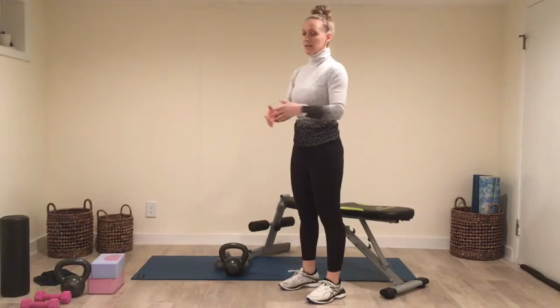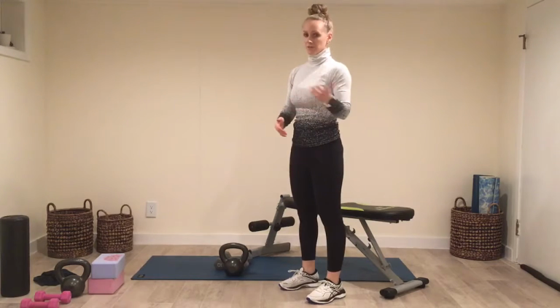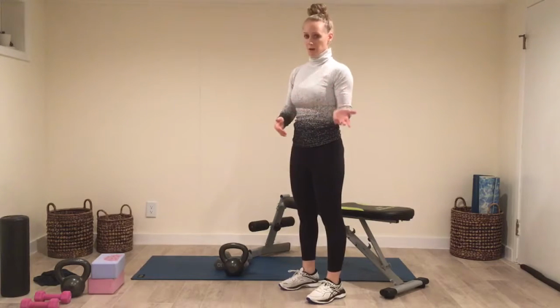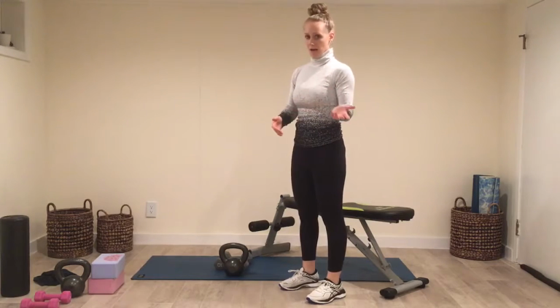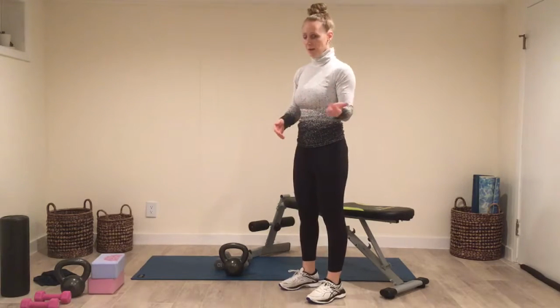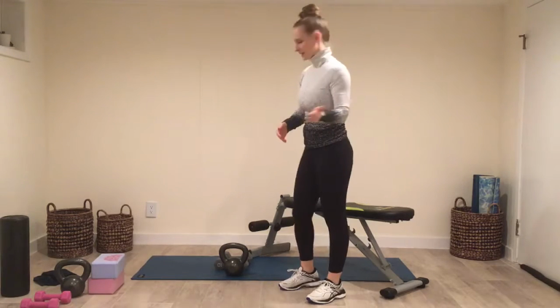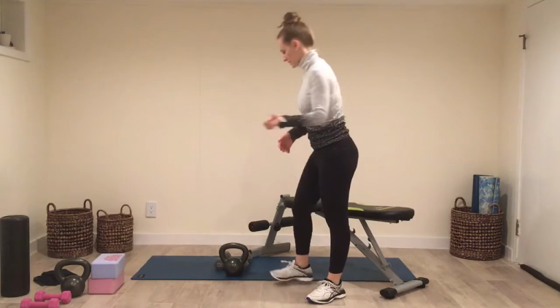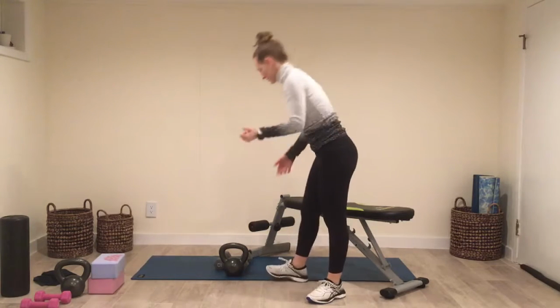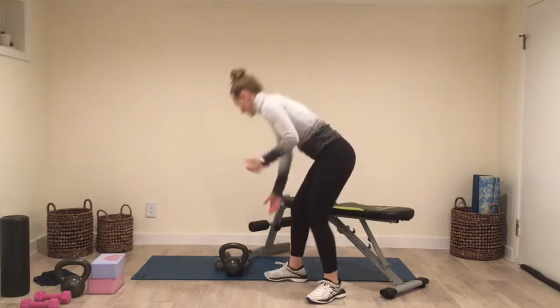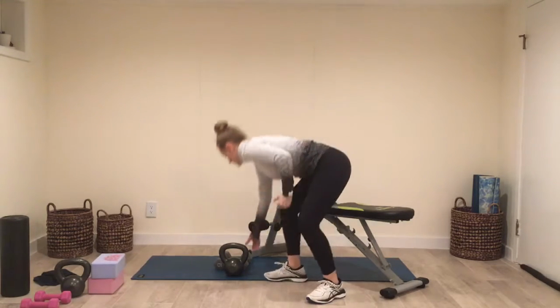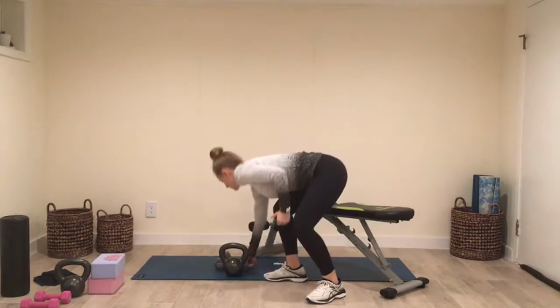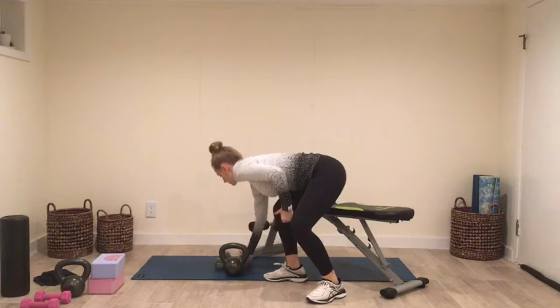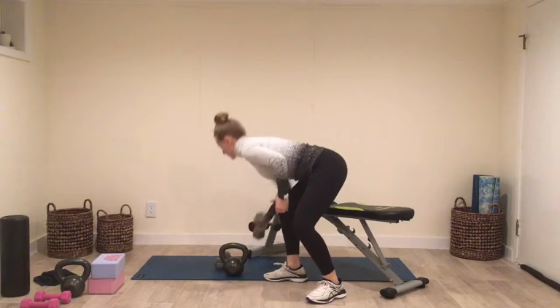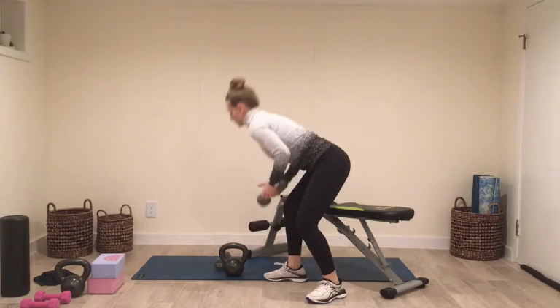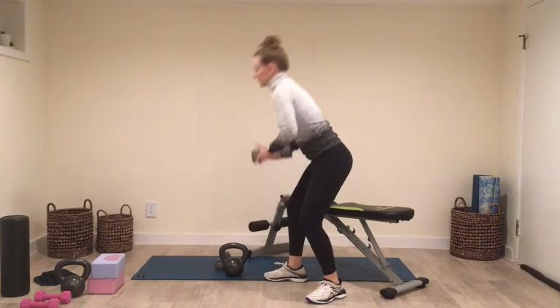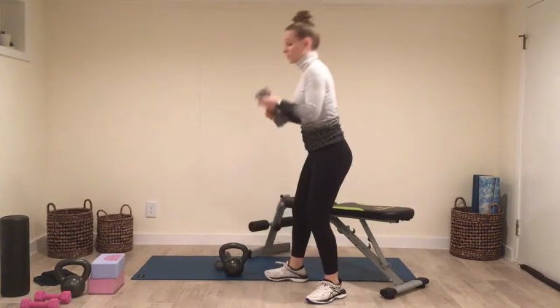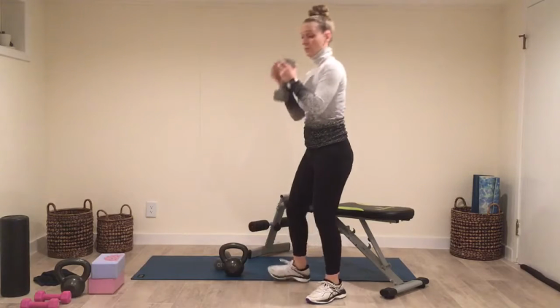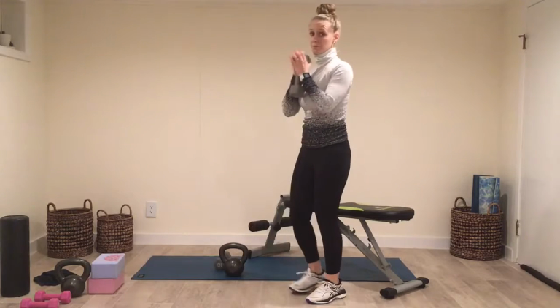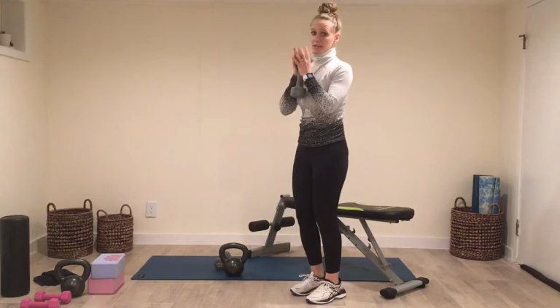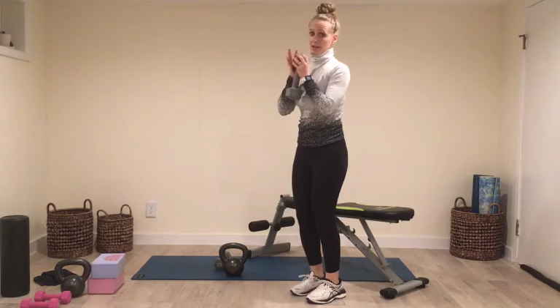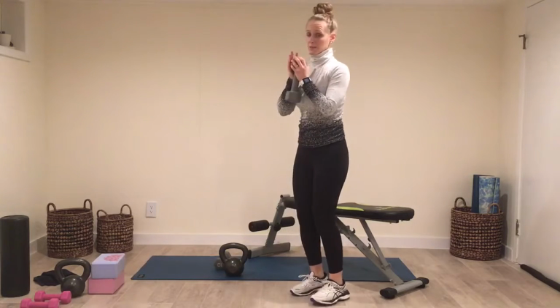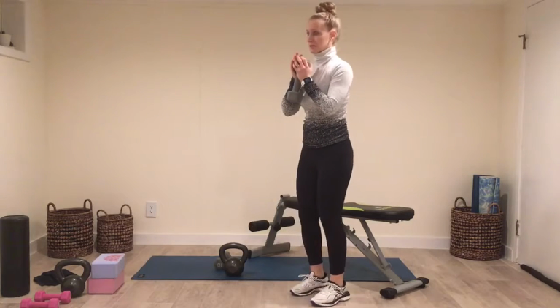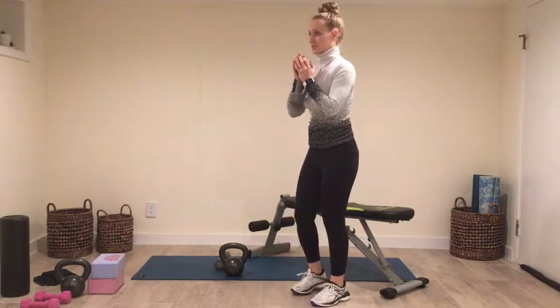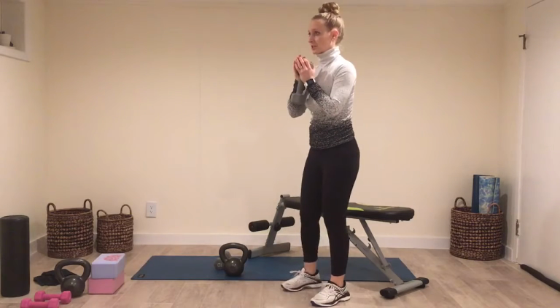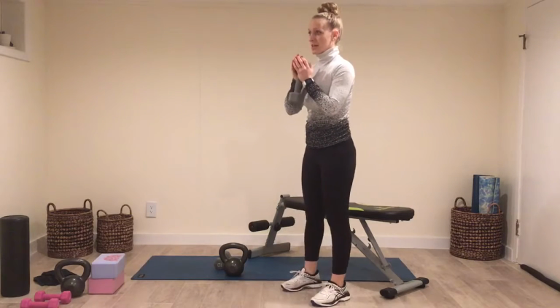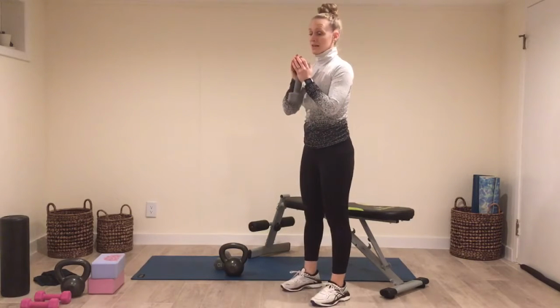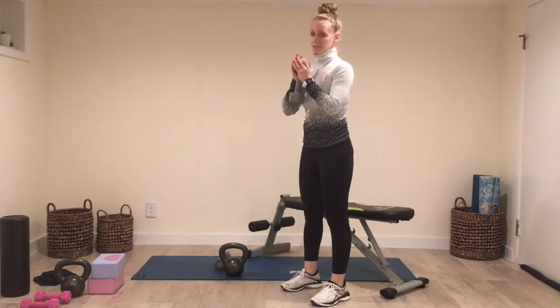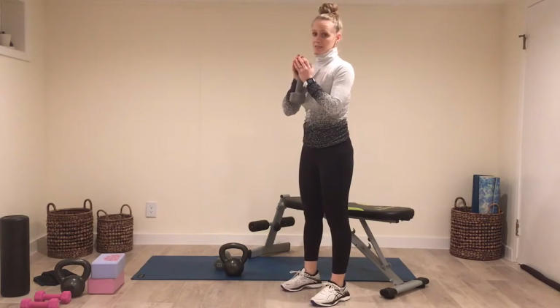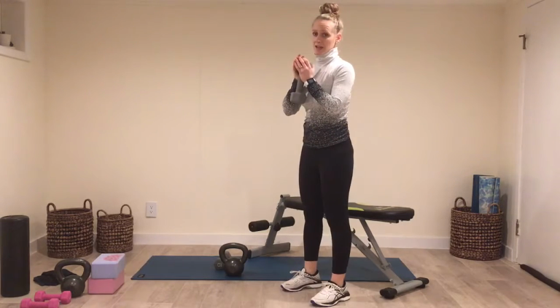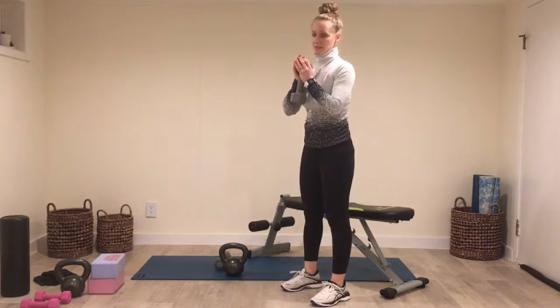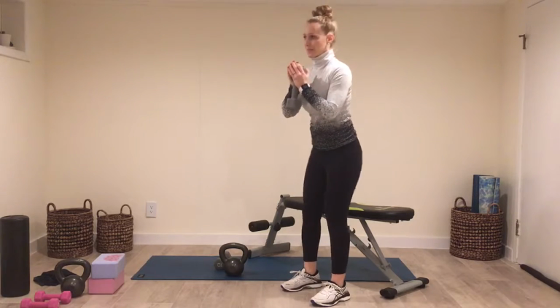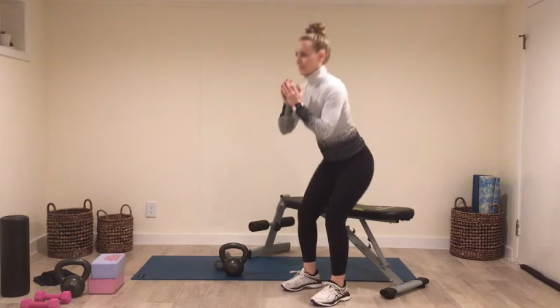If you want to add weight, you could hold one weight in a goblet position and do the exact same thing.